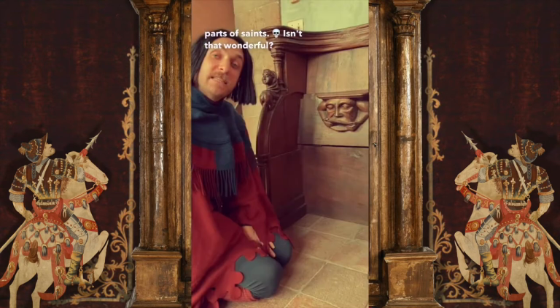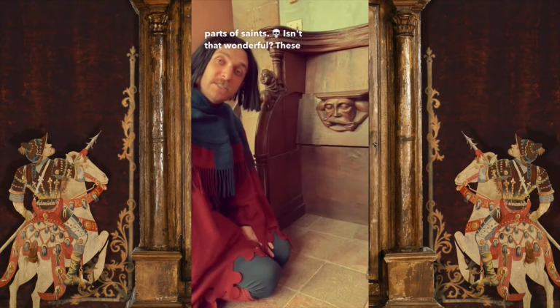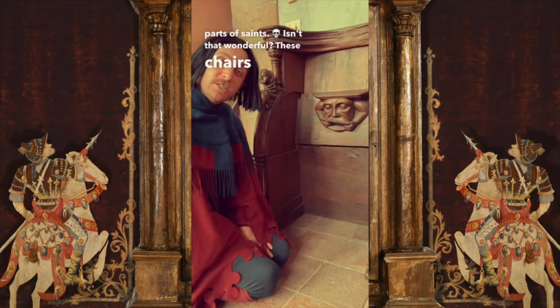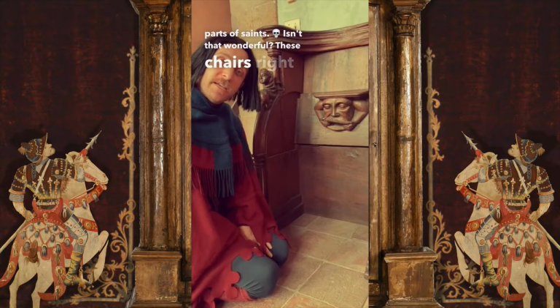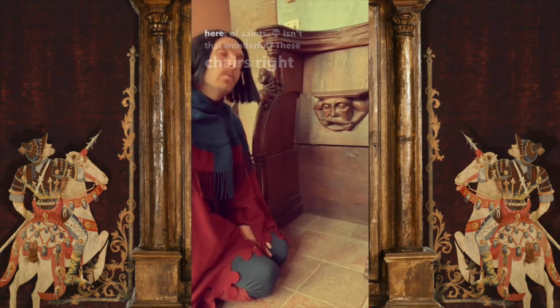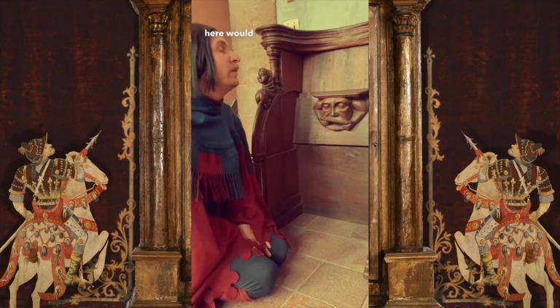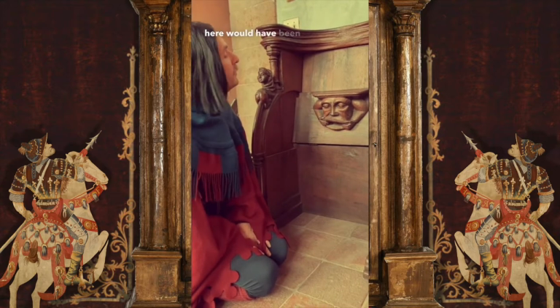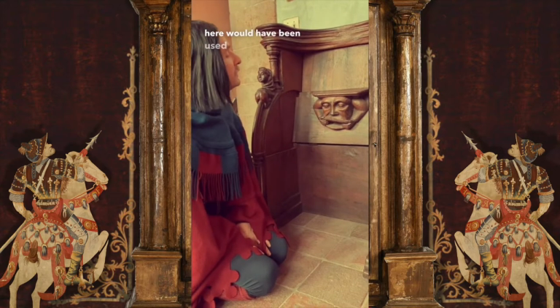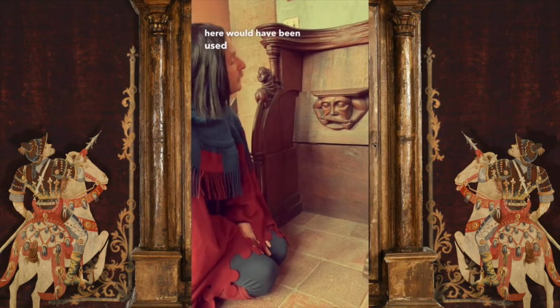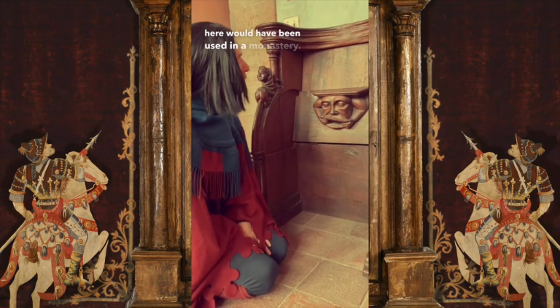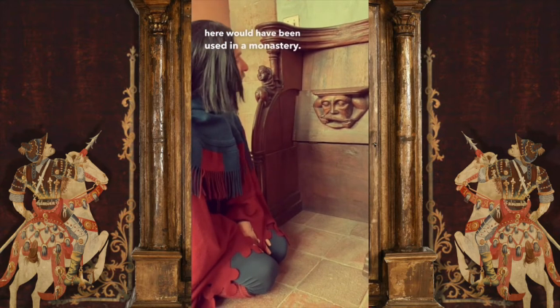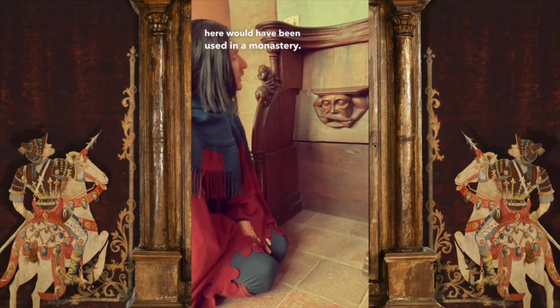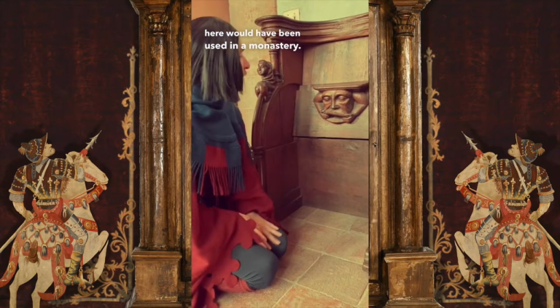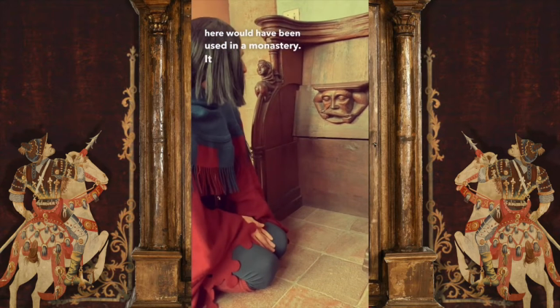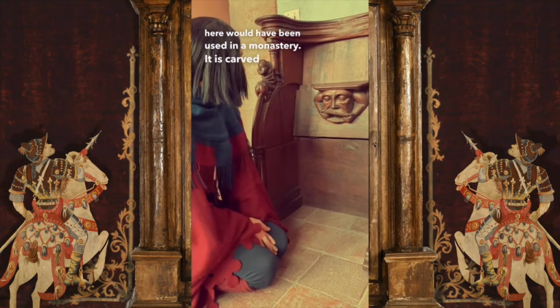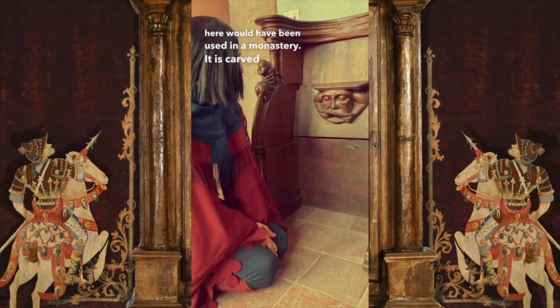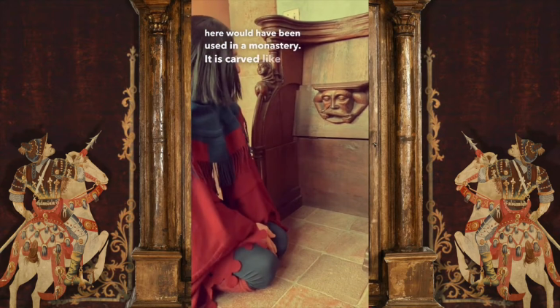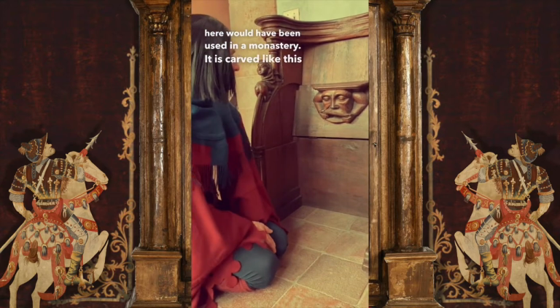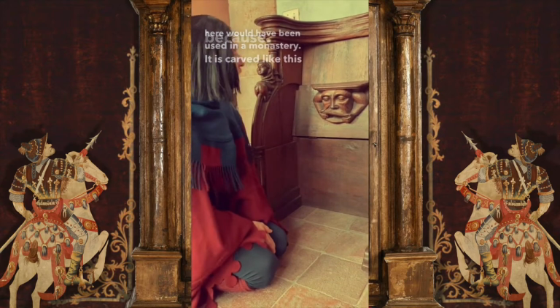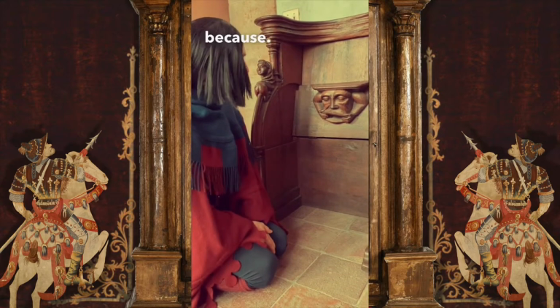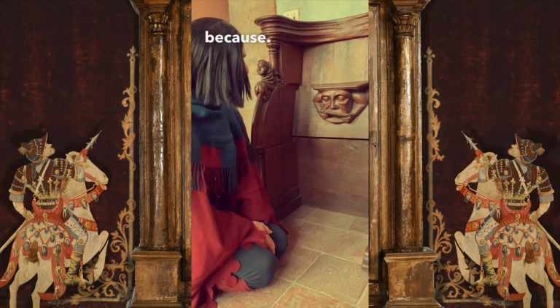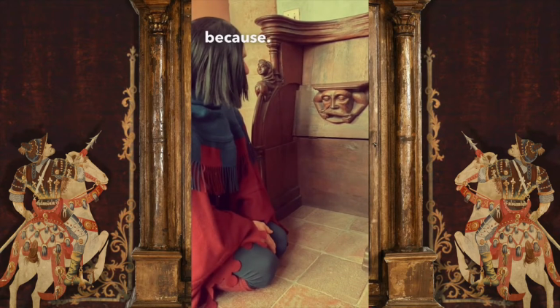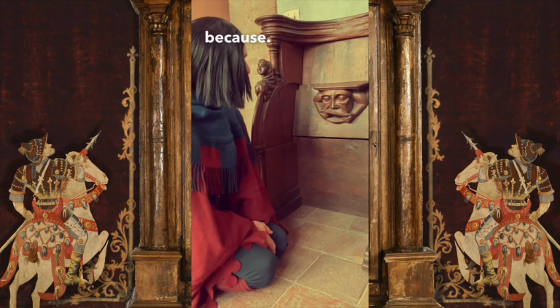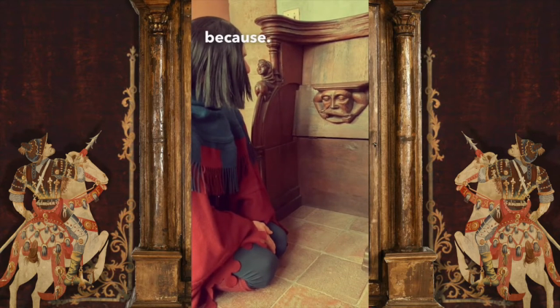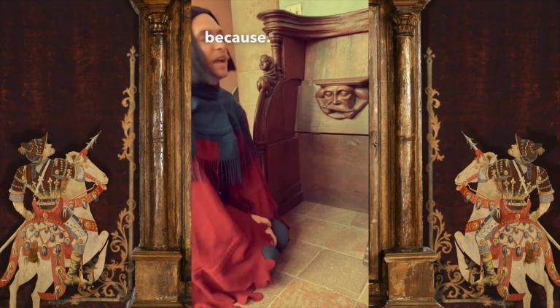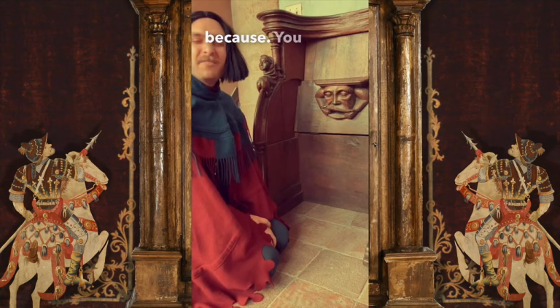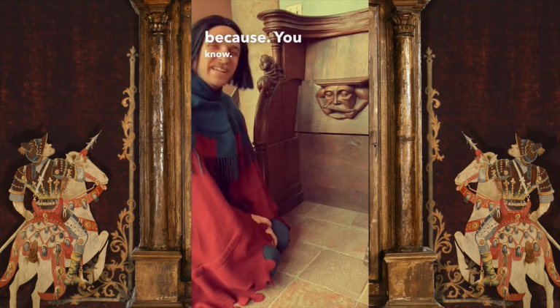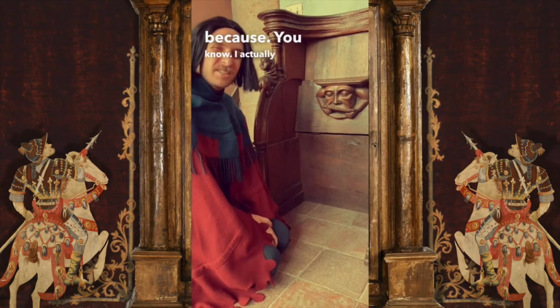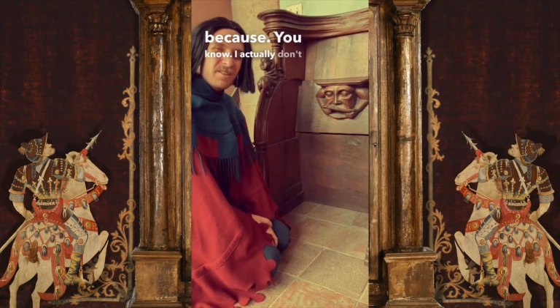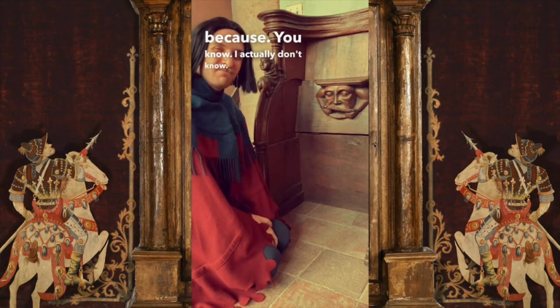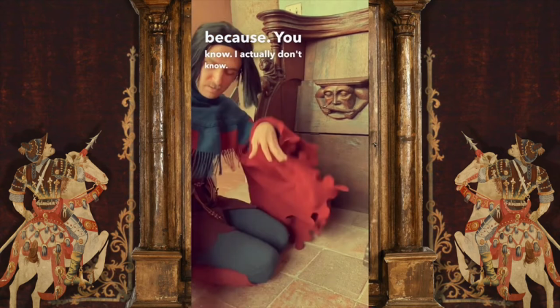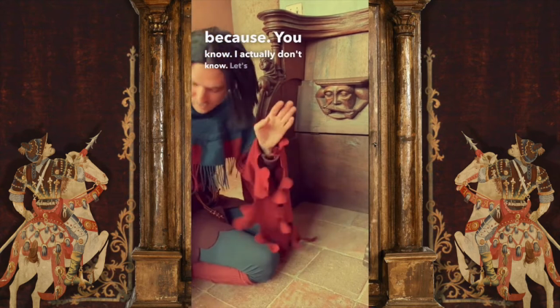These chairs right here would have been used in a monastery. It is carved like this because... you know what? I actually don't know. Let's go.